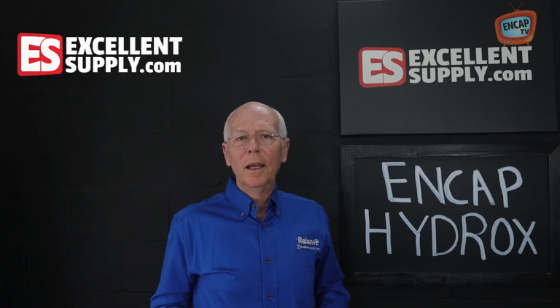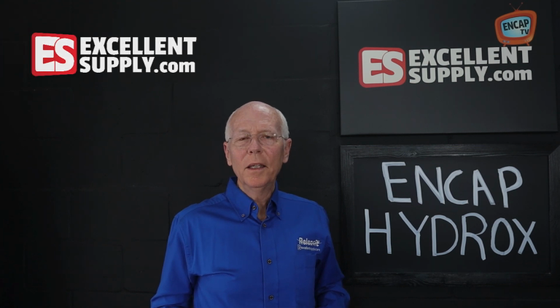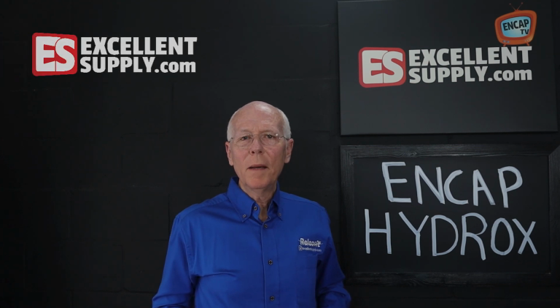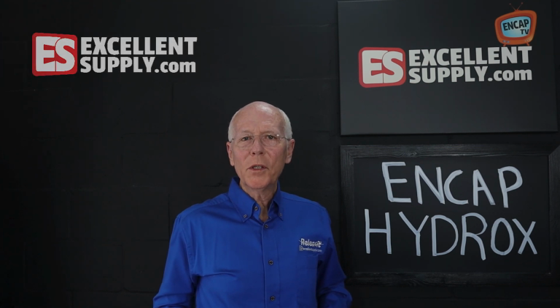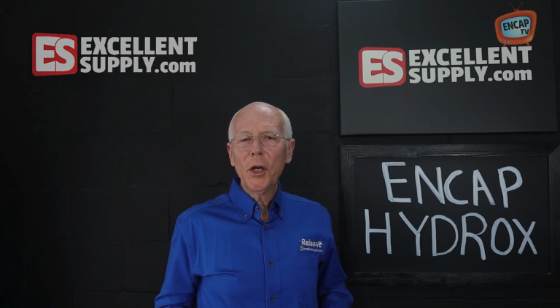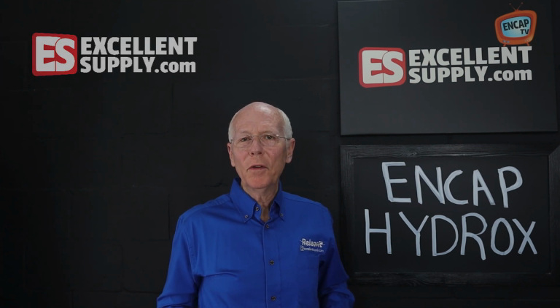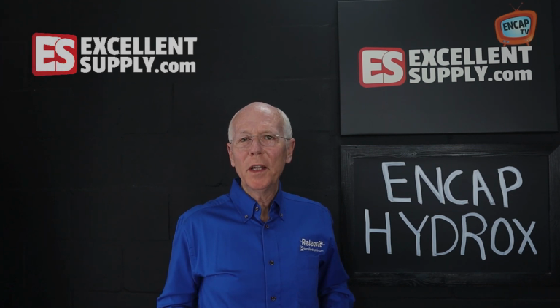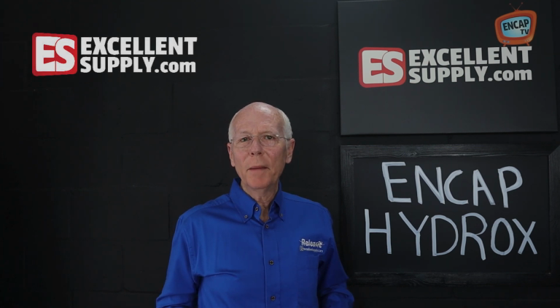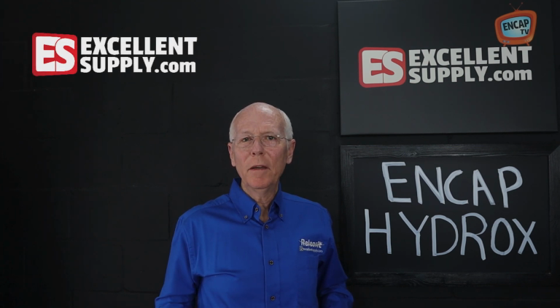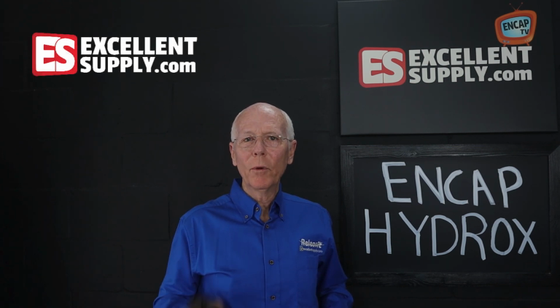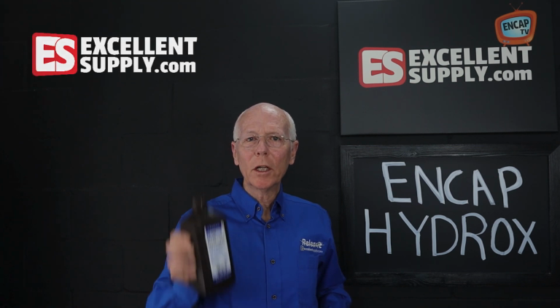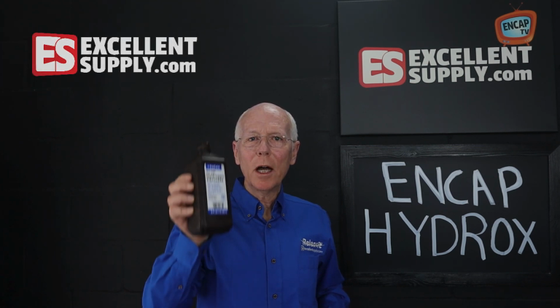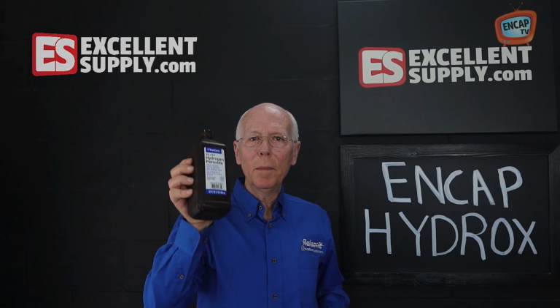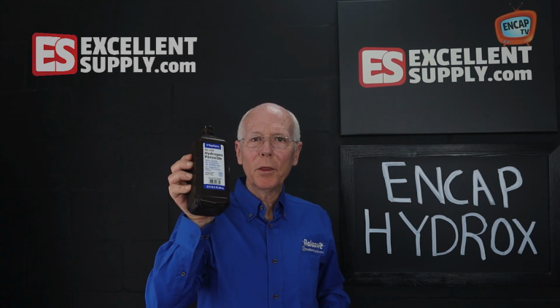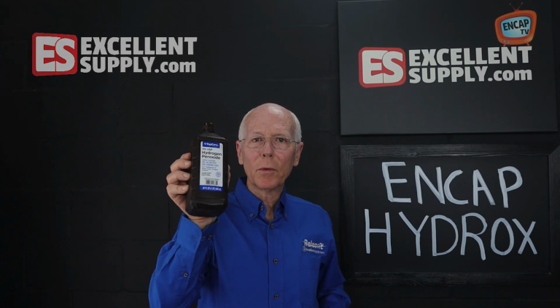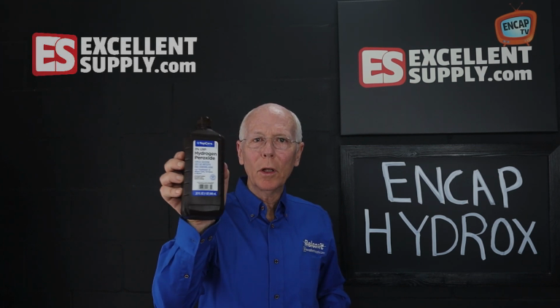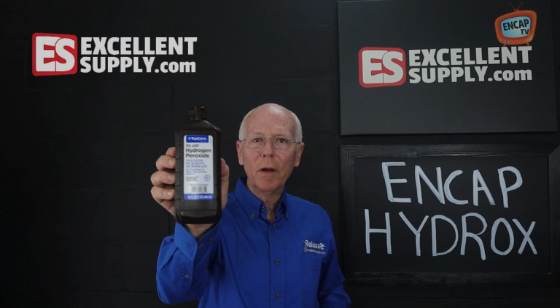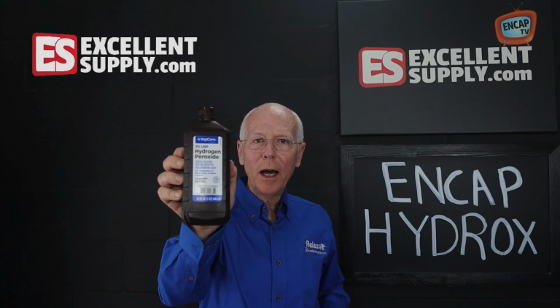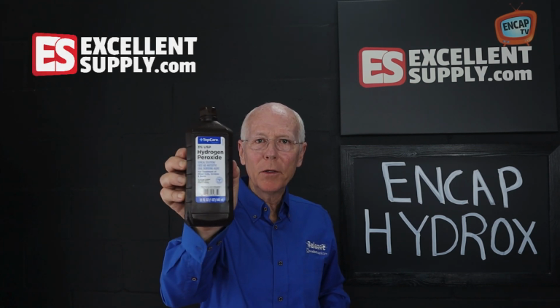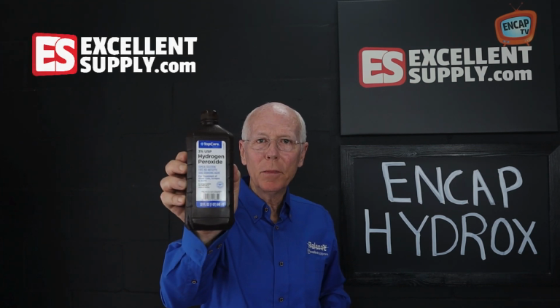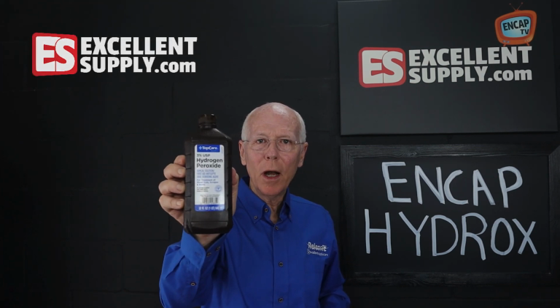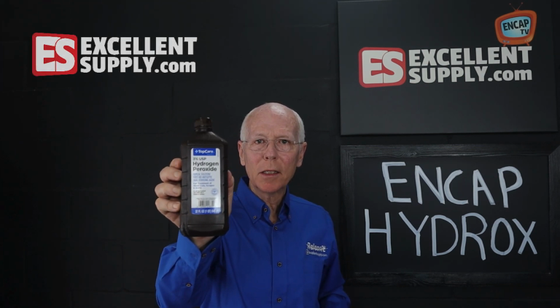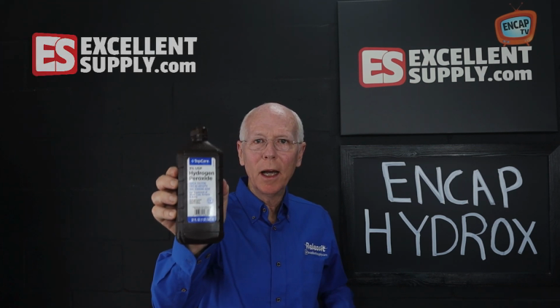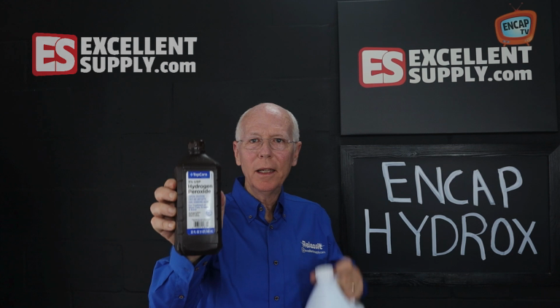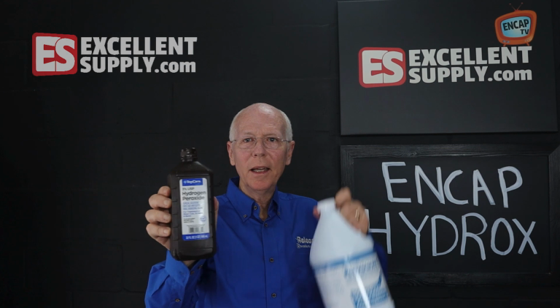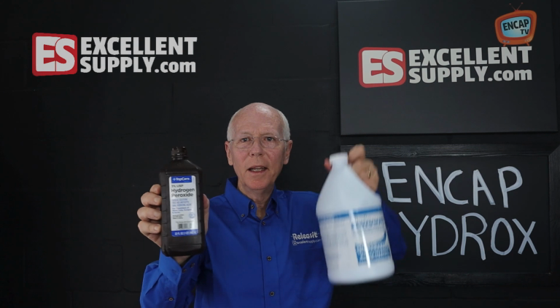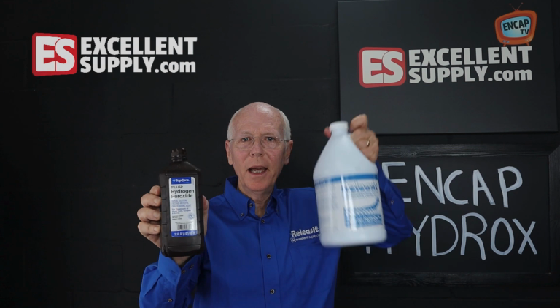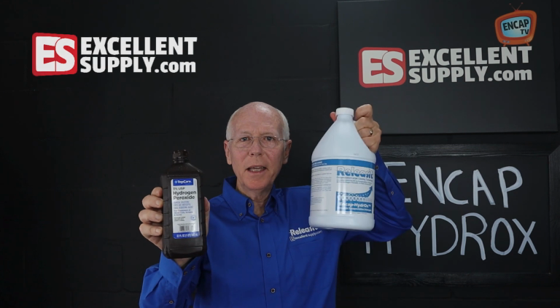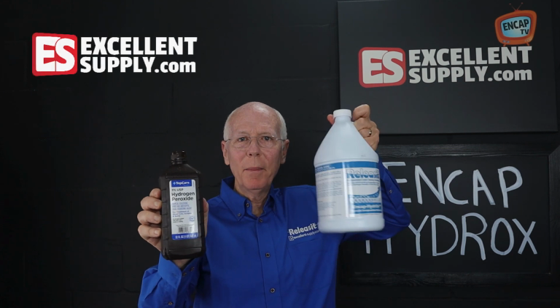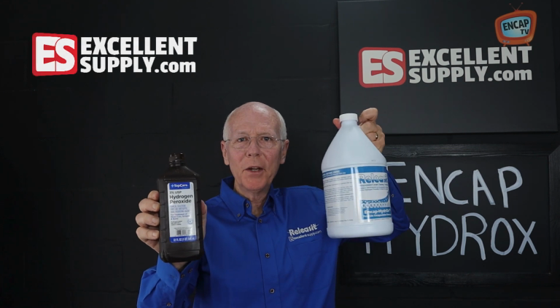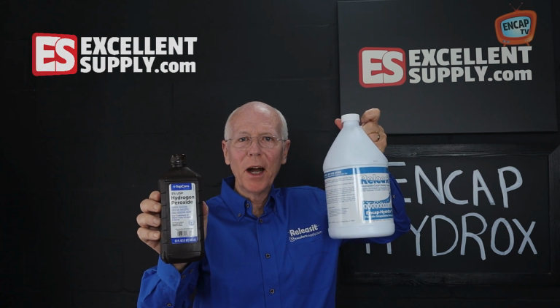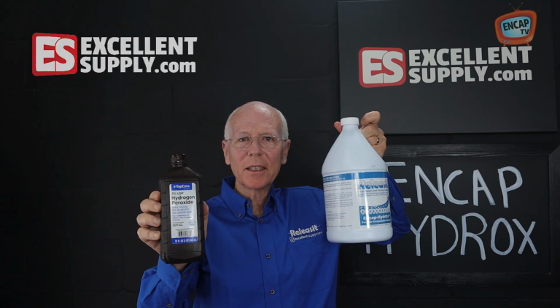In this episode of NCAP TV, we're going to talk about the role of hydrogen peroxide in NCAP Hydrox.